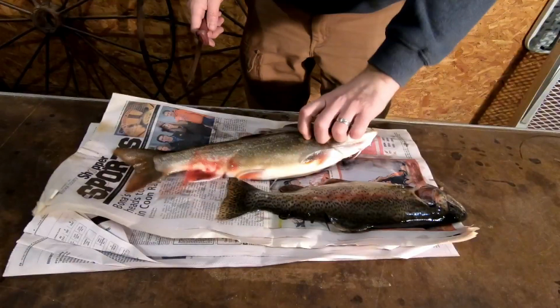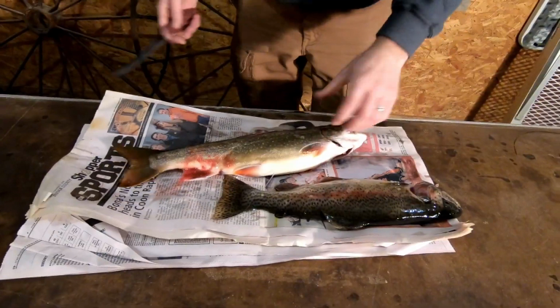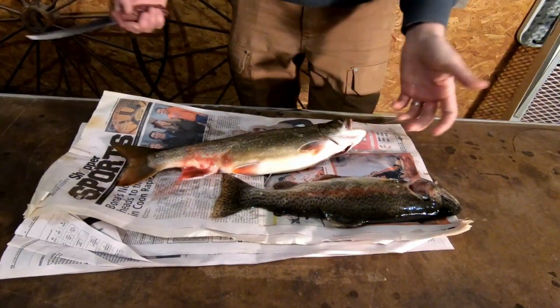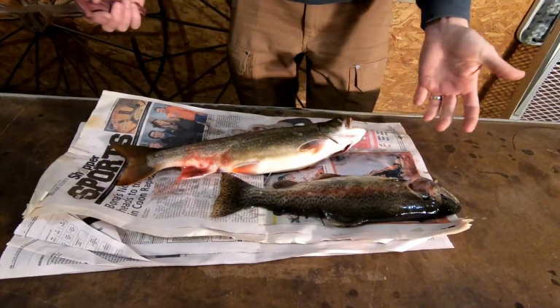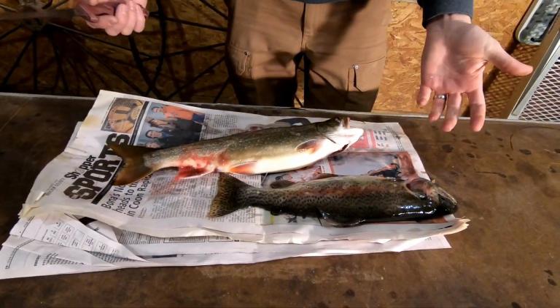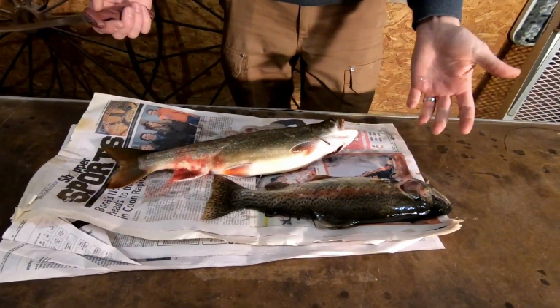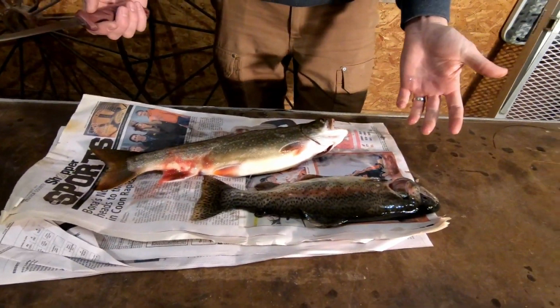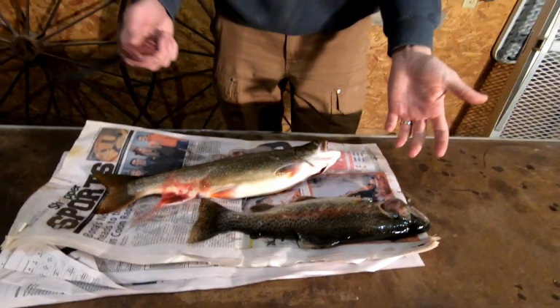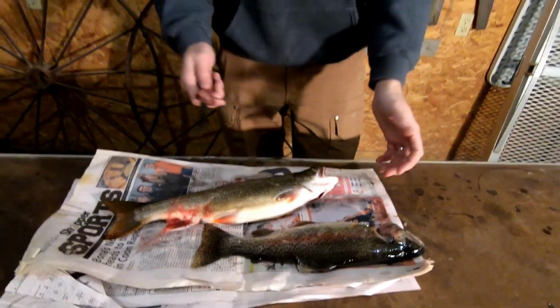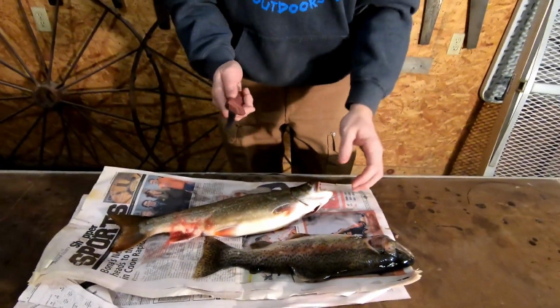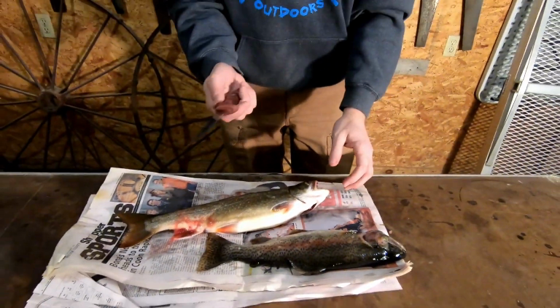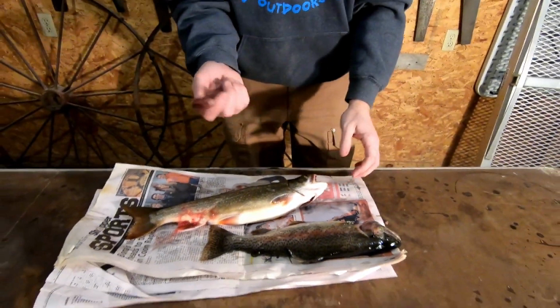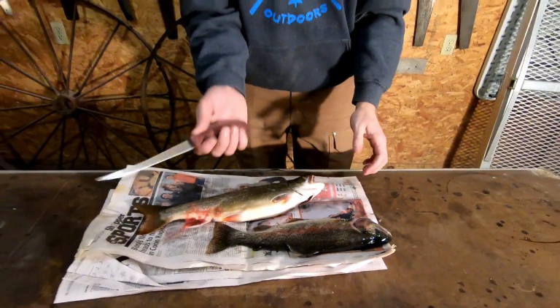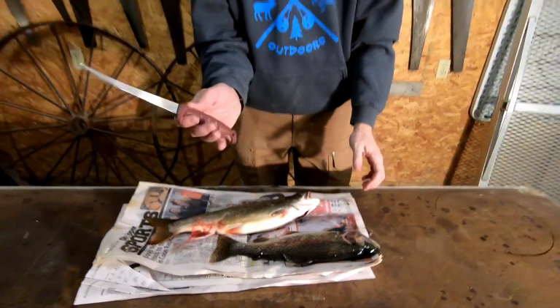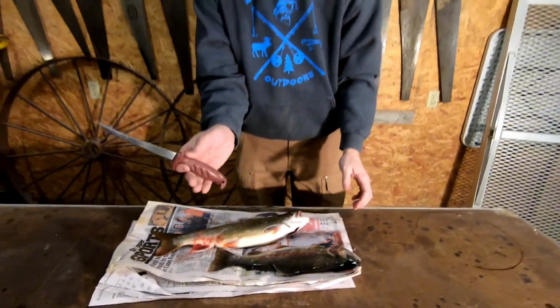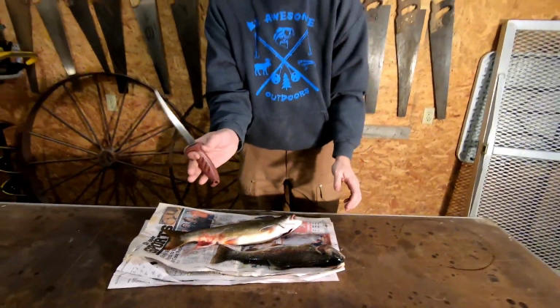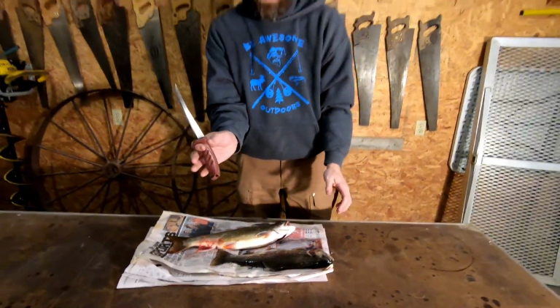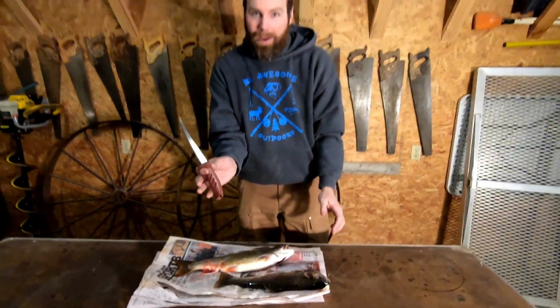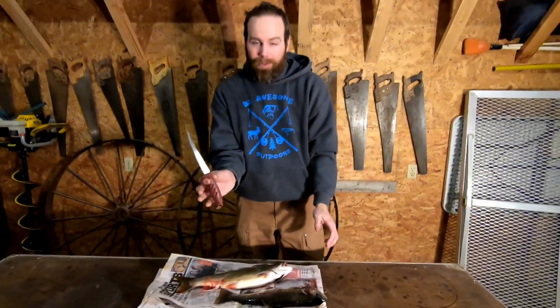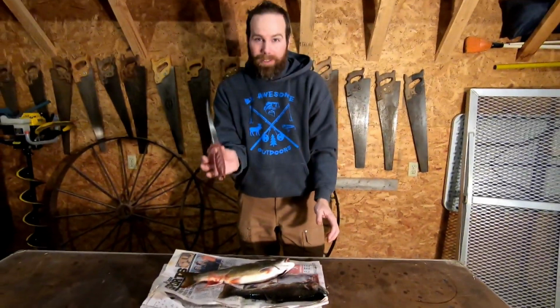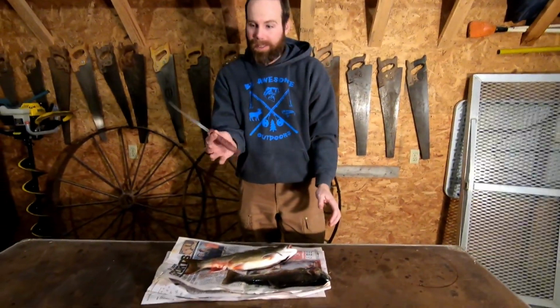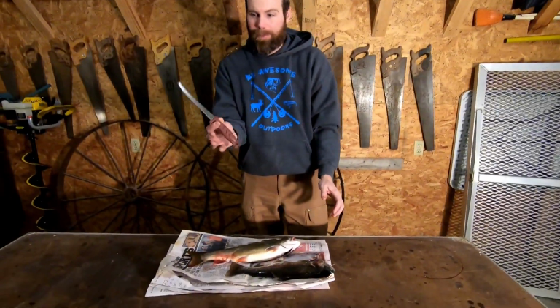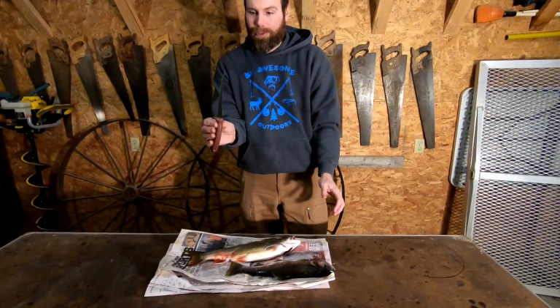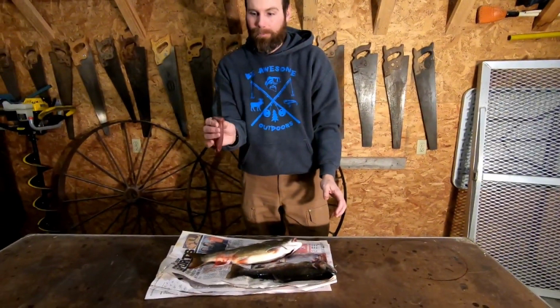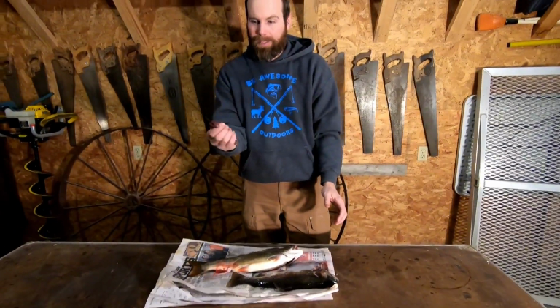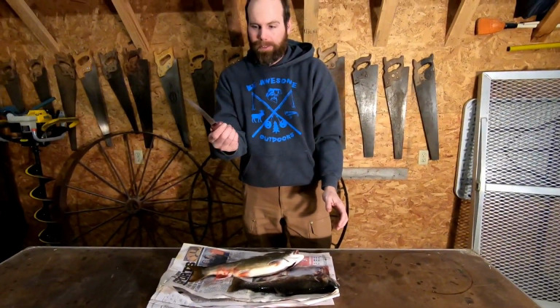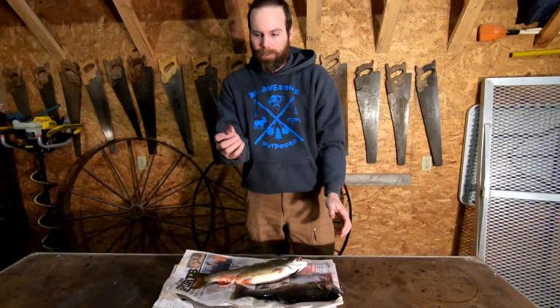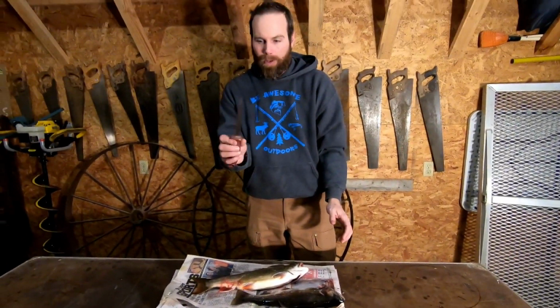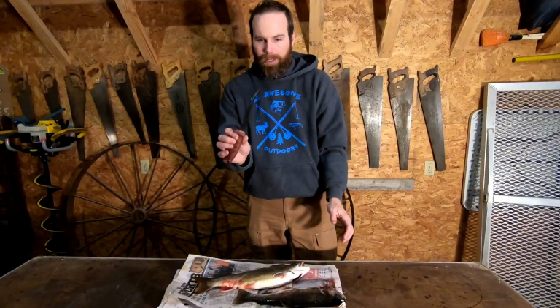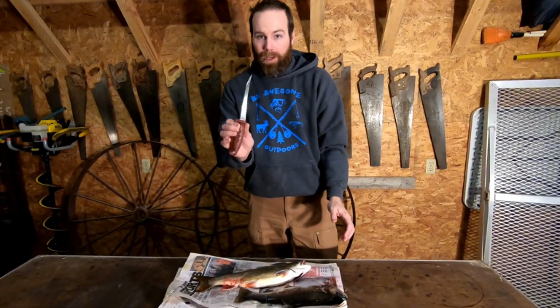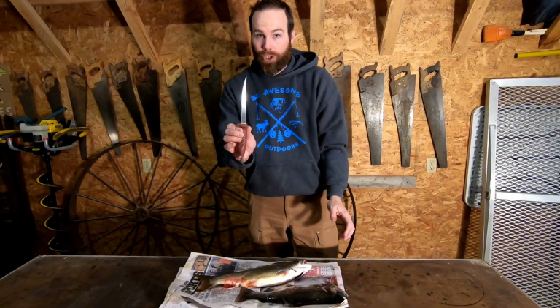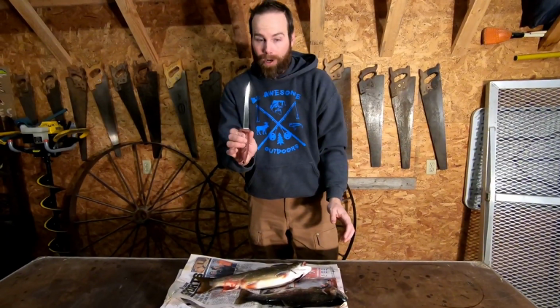It's about as basic as it gets. Have a quality knife. Doesn't have to be super fancy, just quality. Sharp.